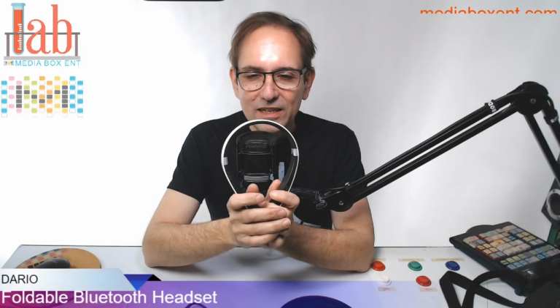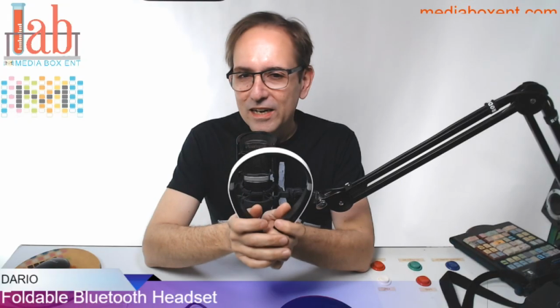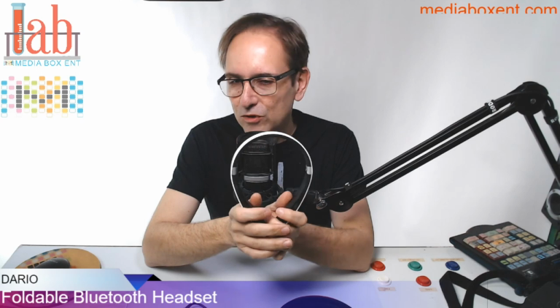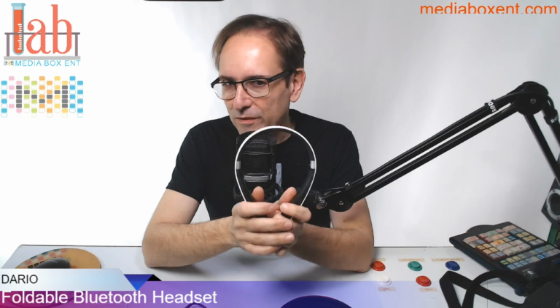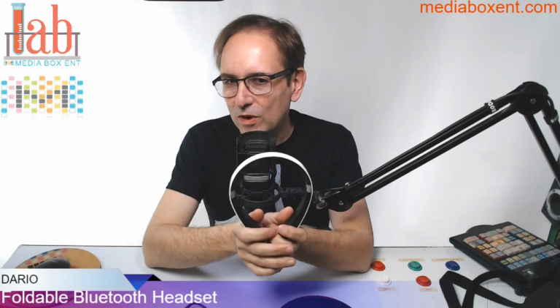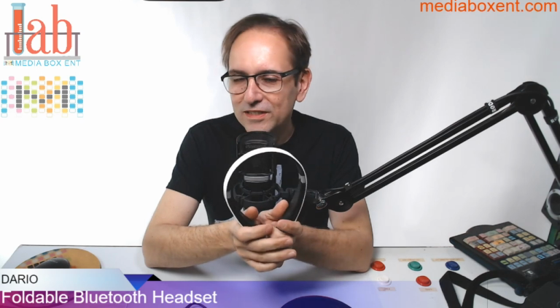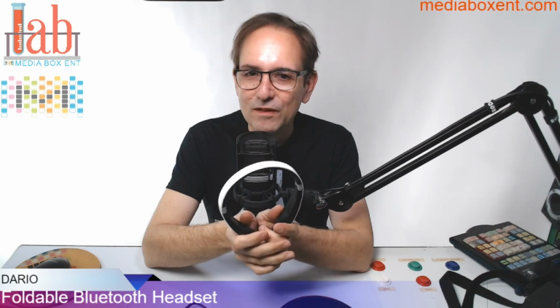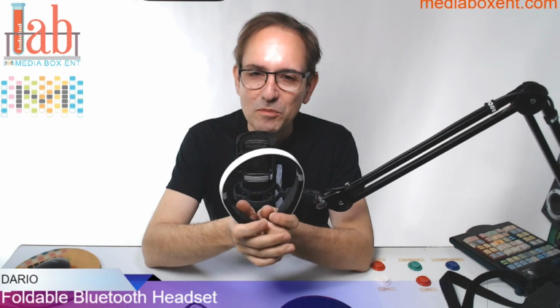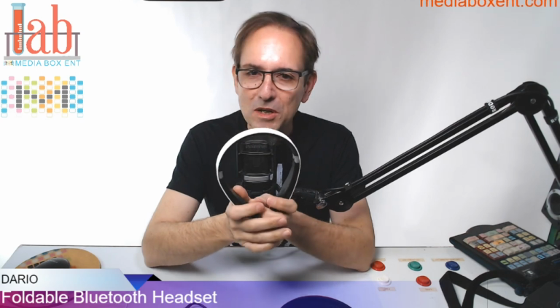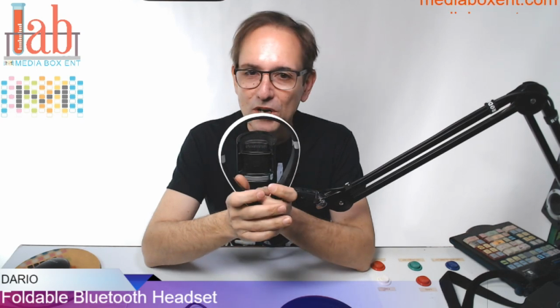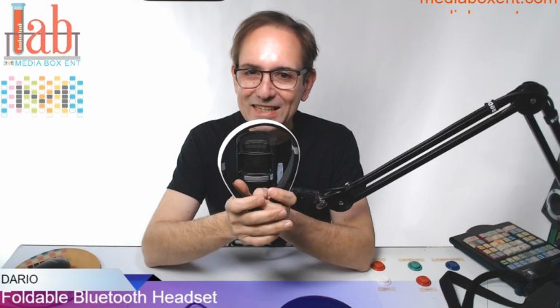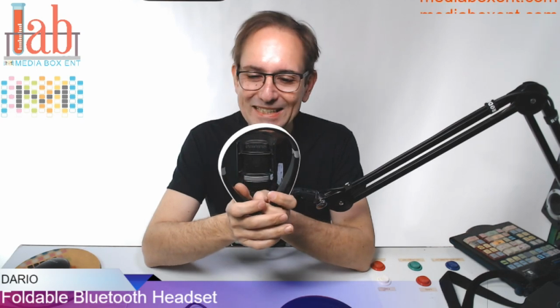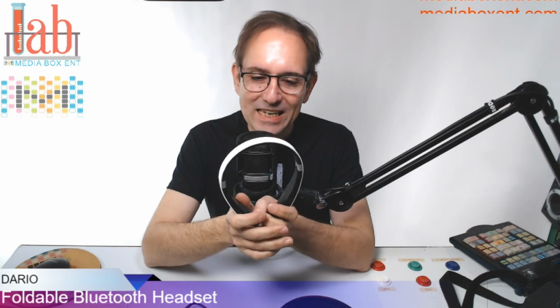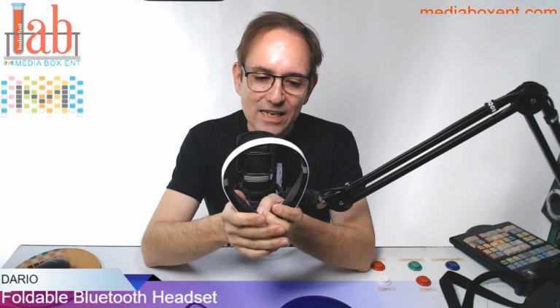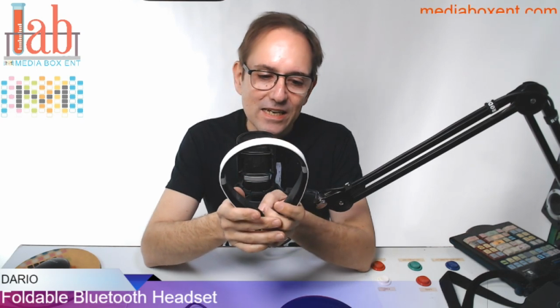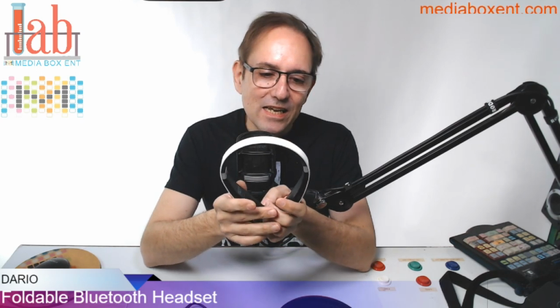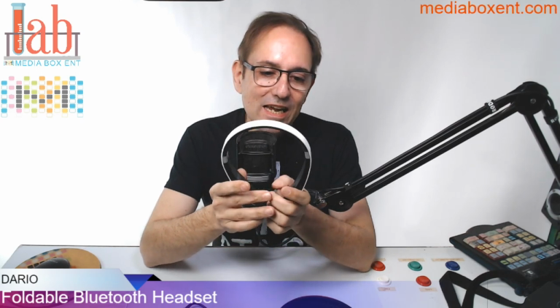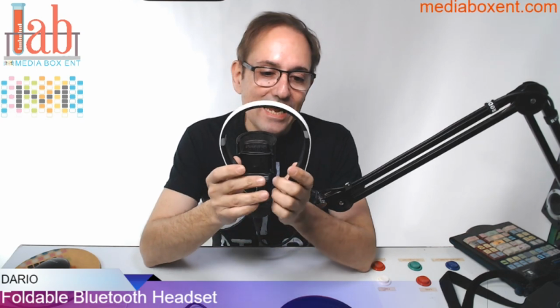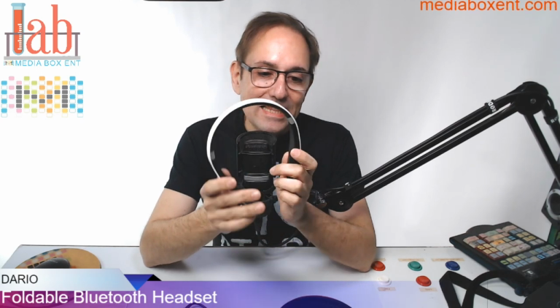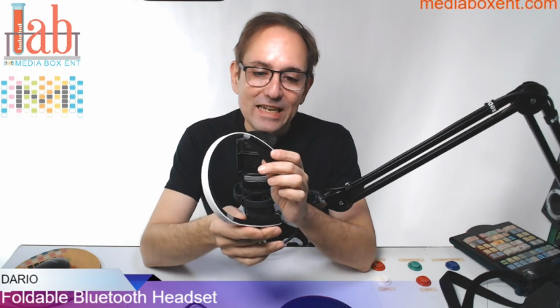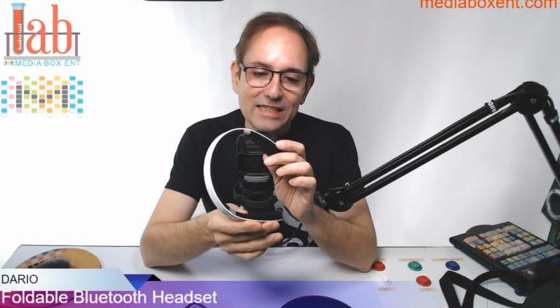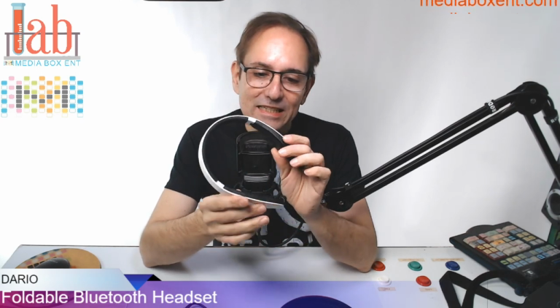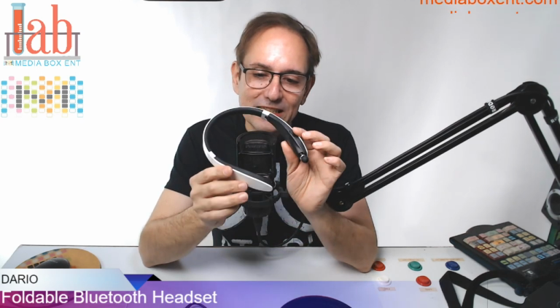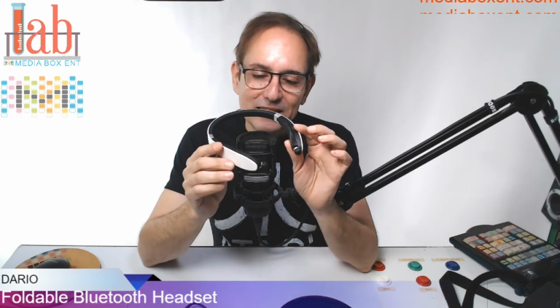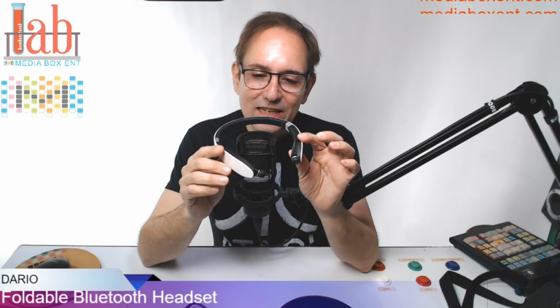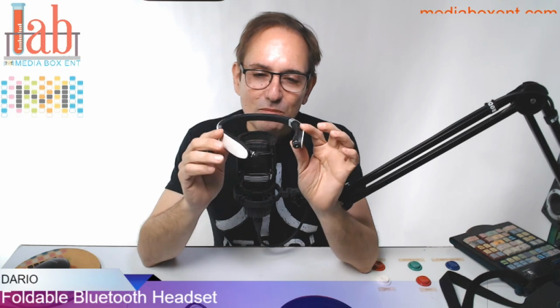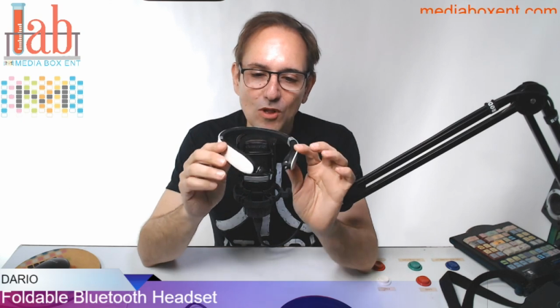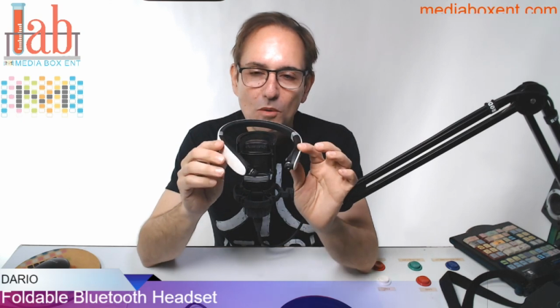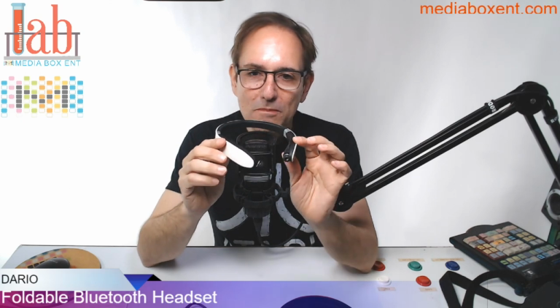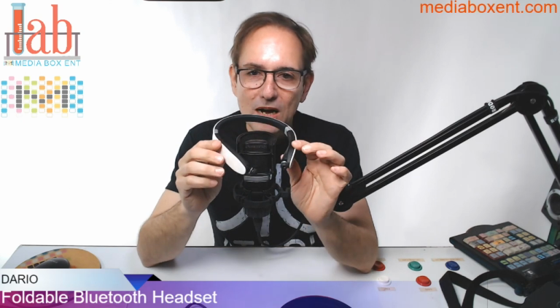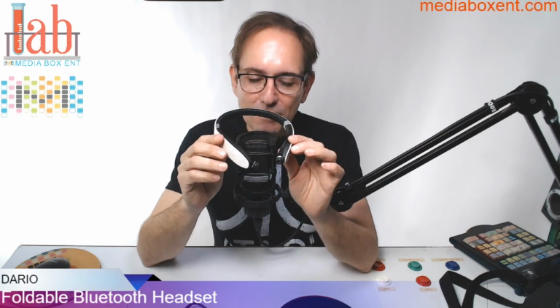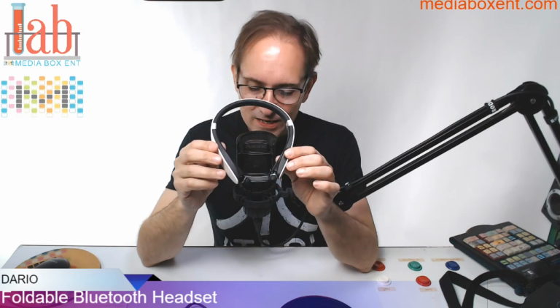Hey, how are you doing everyone? This is Darryl from Media Box ENT, and this thing blows my mind.